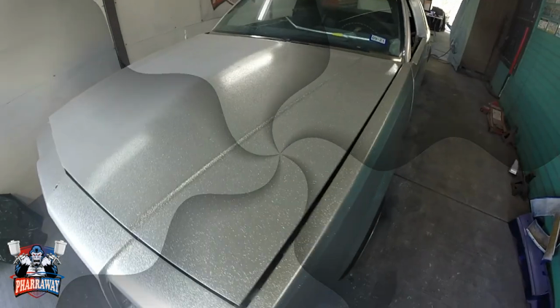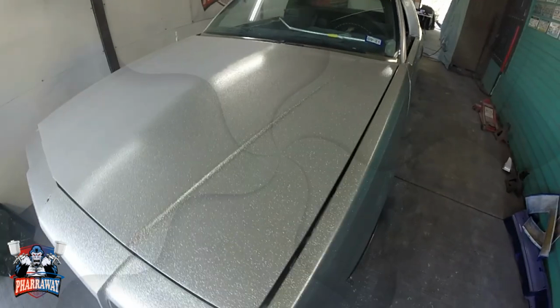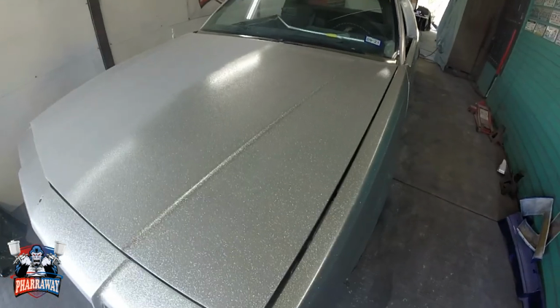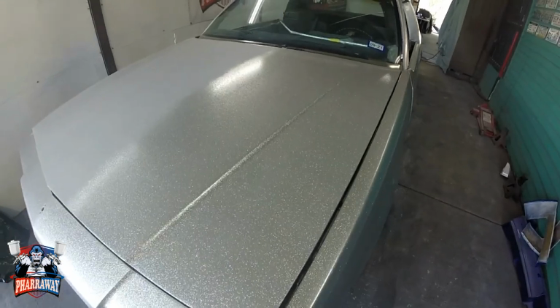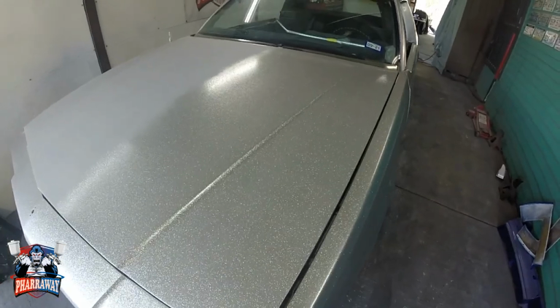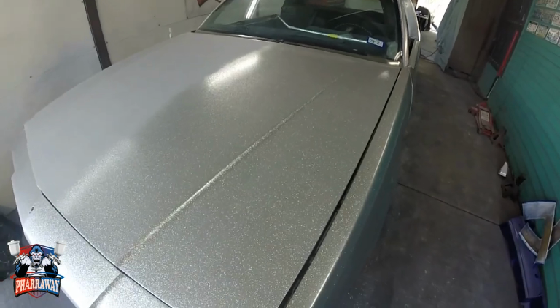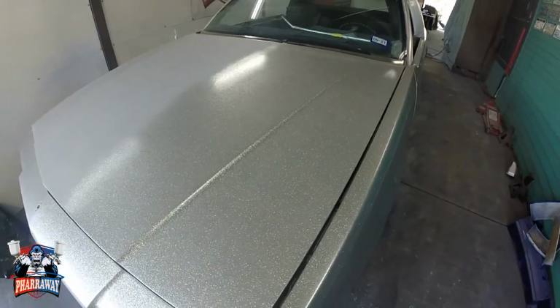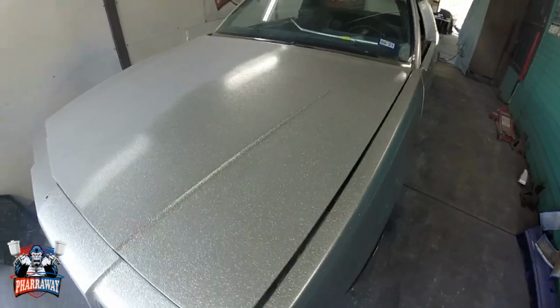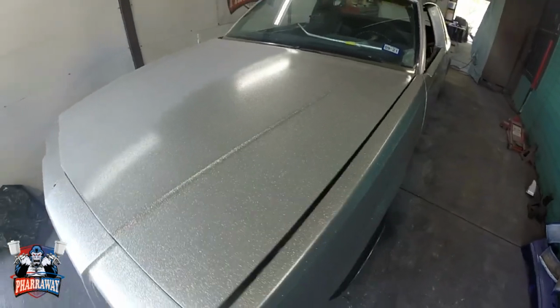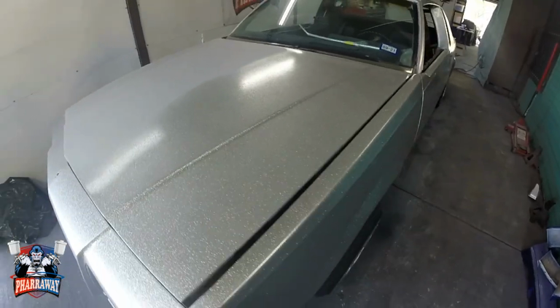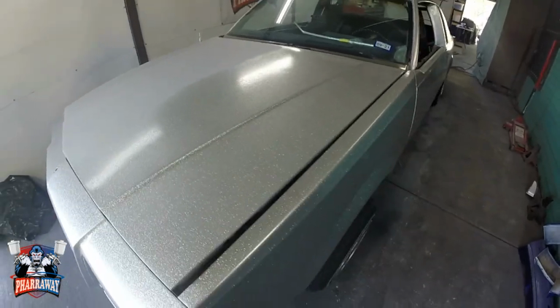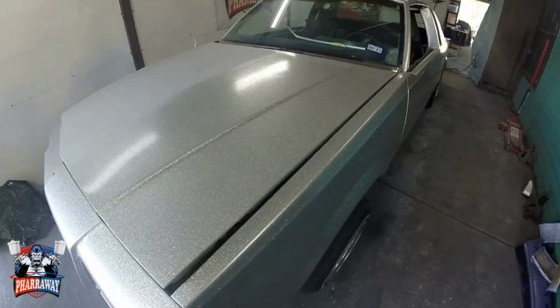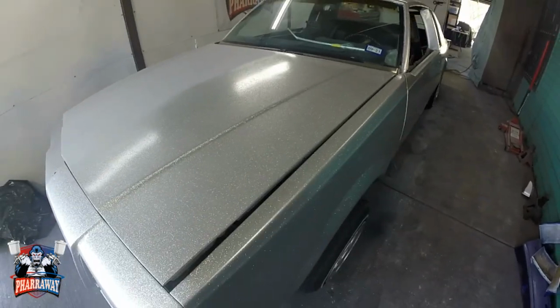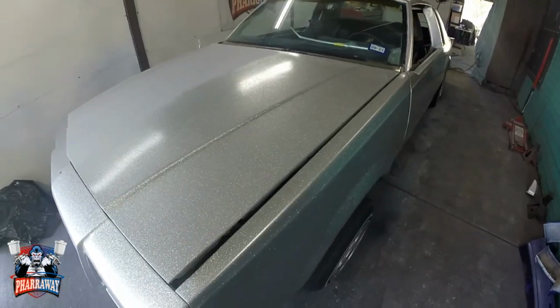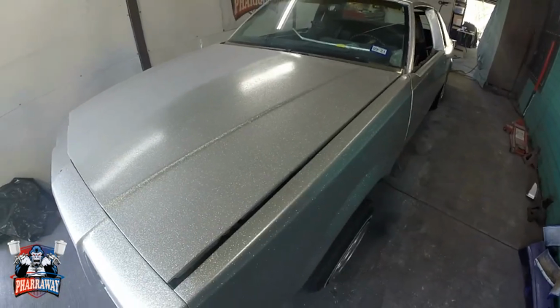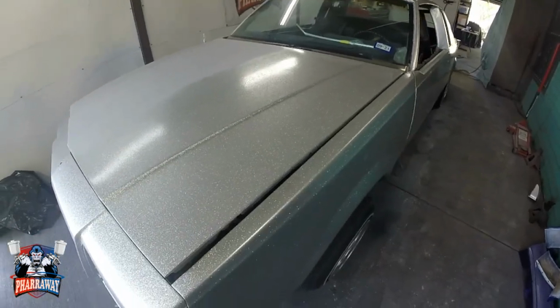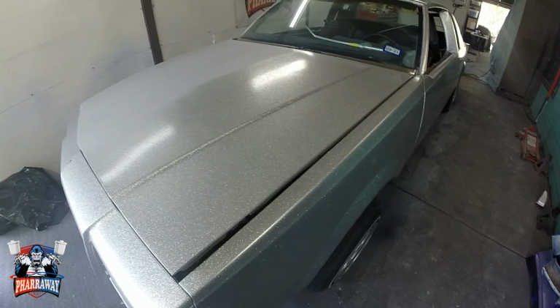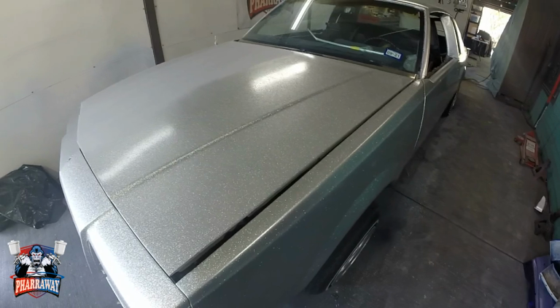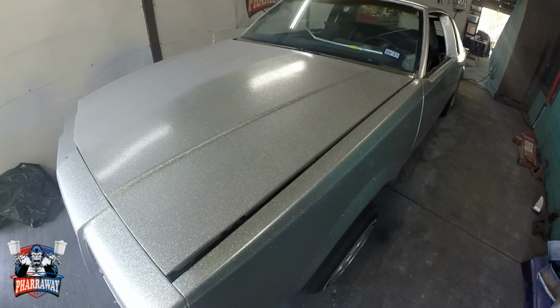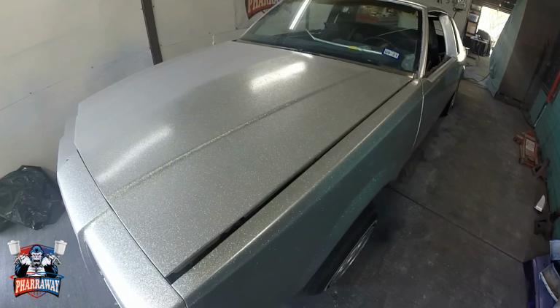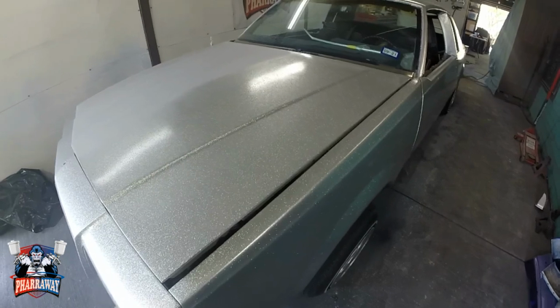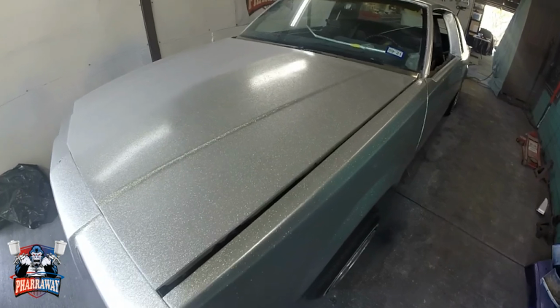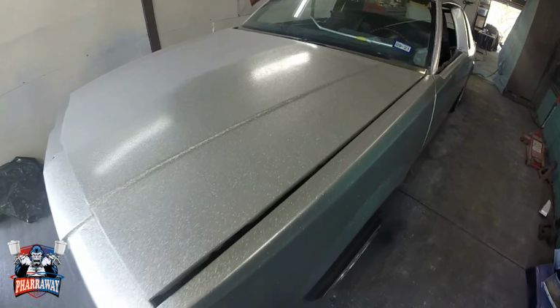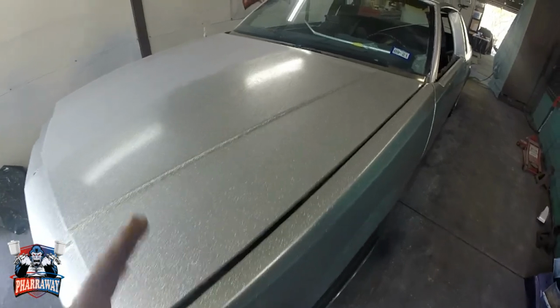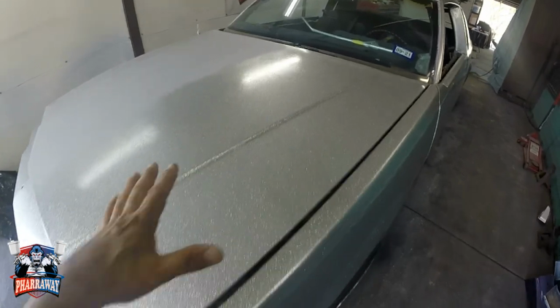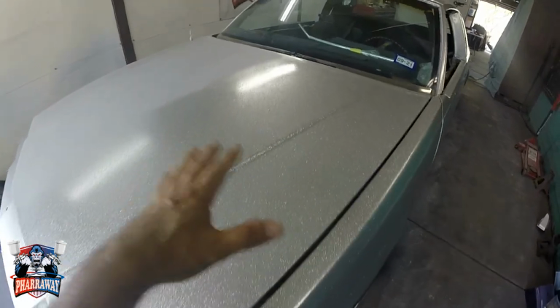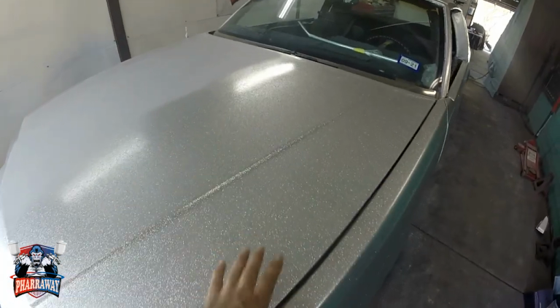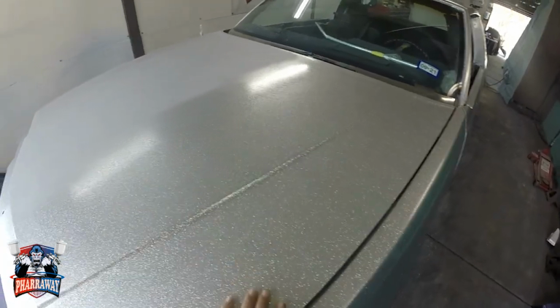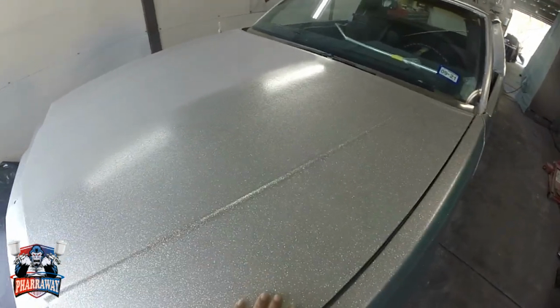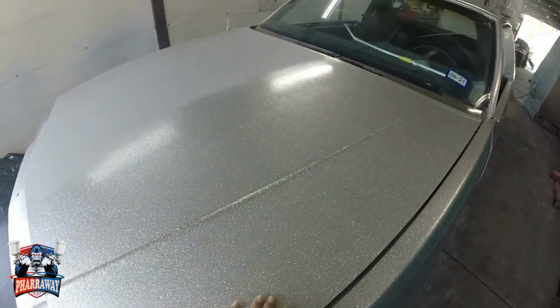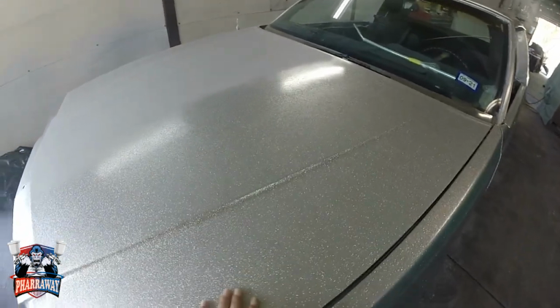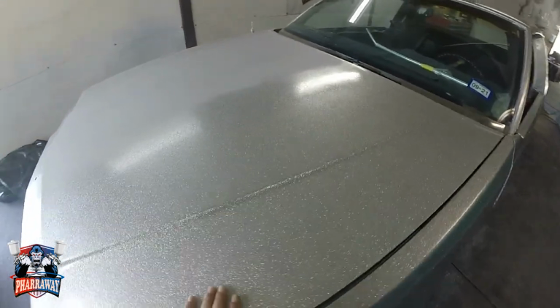Hello beautiful people, hope you're having a great weekend. Let's start off with fixing the metal flake.